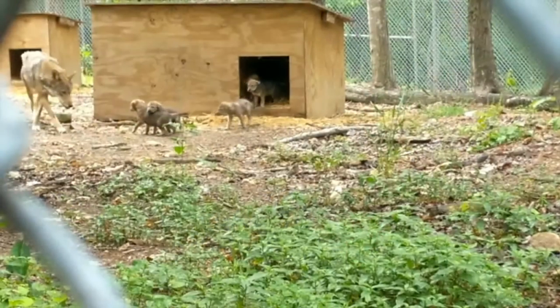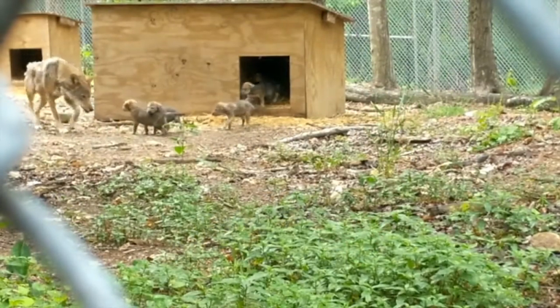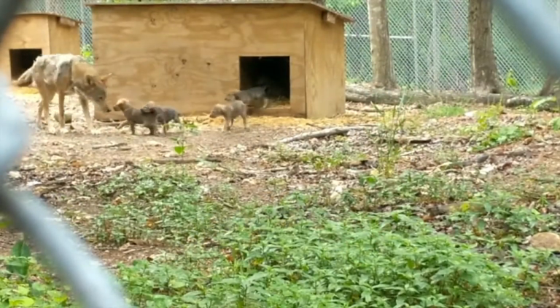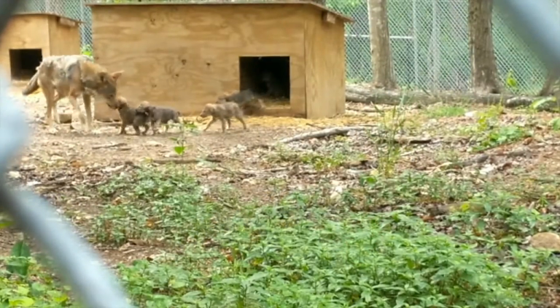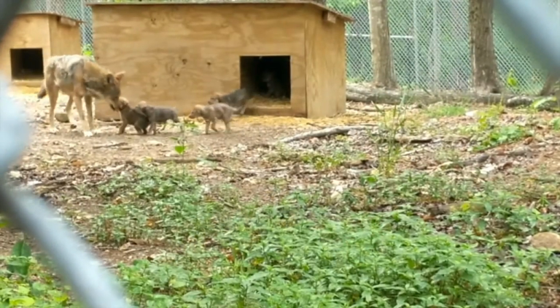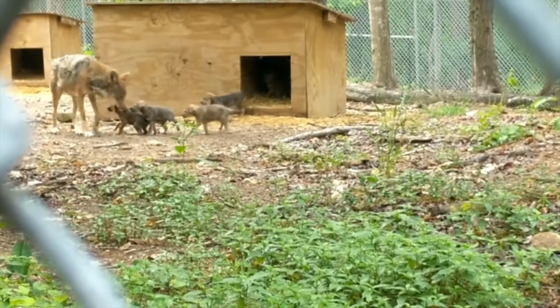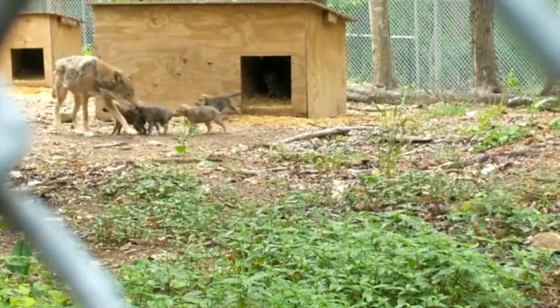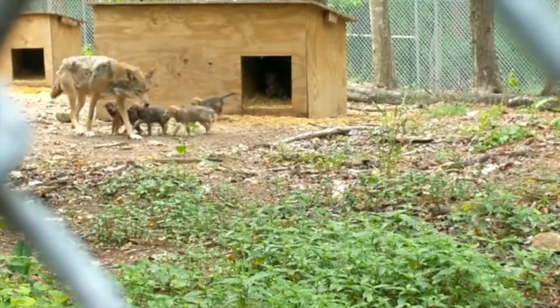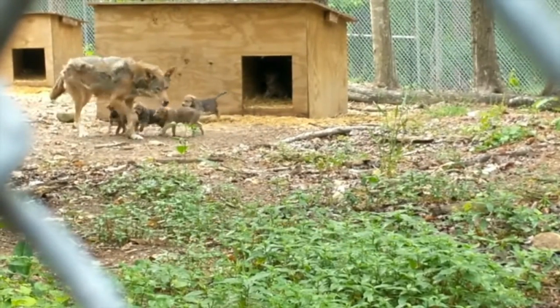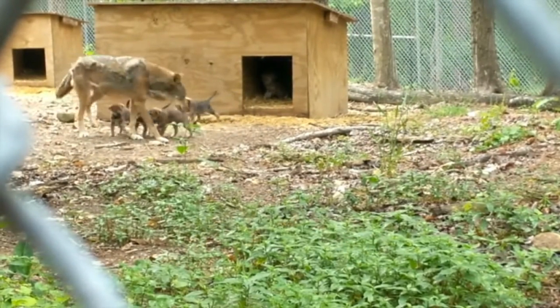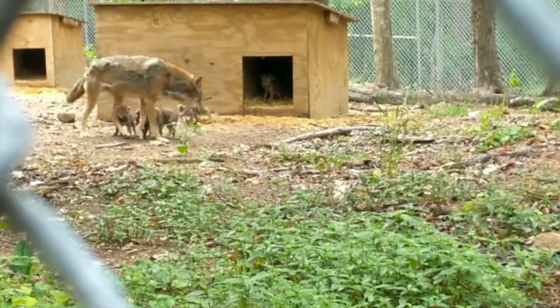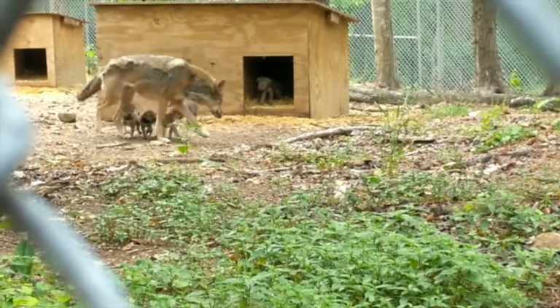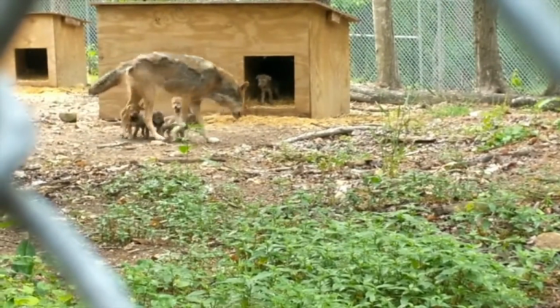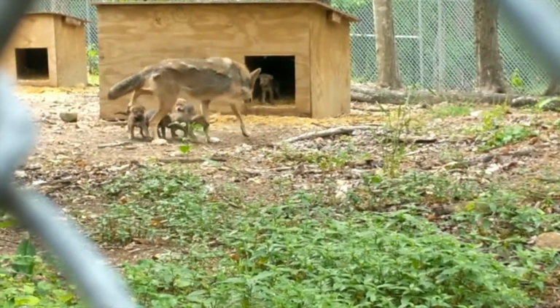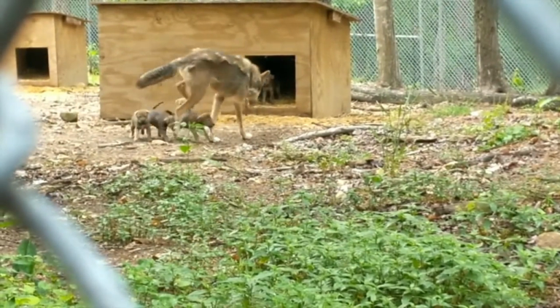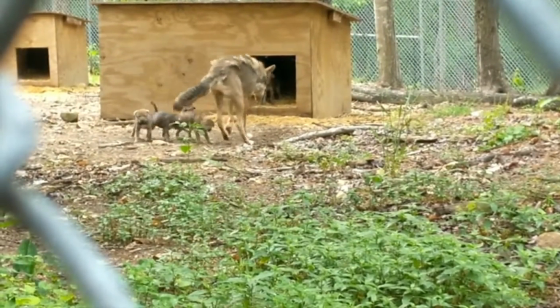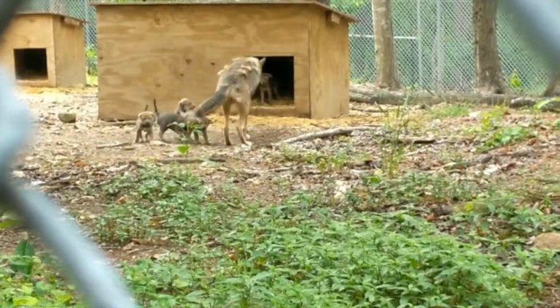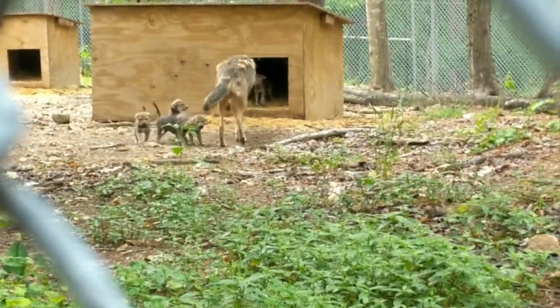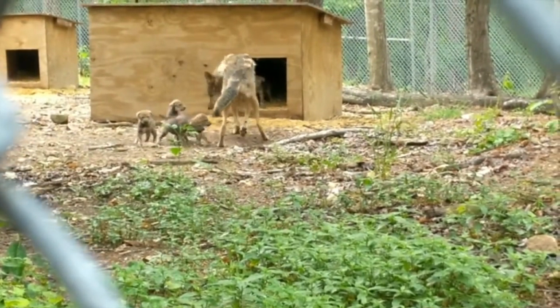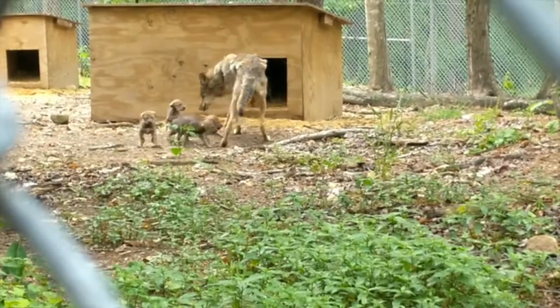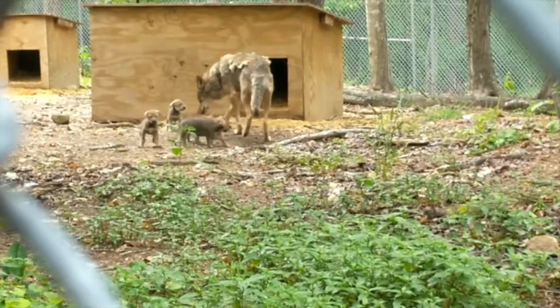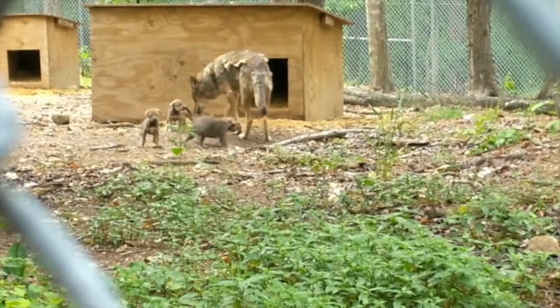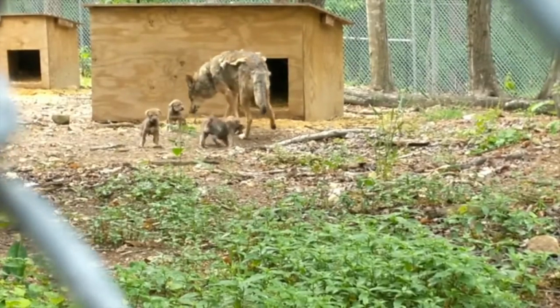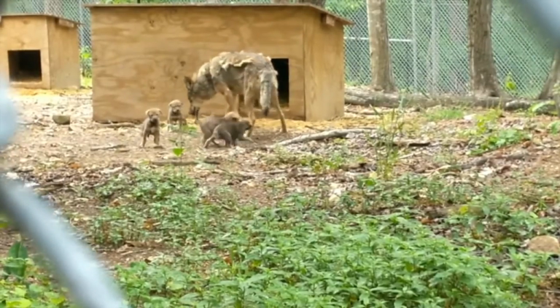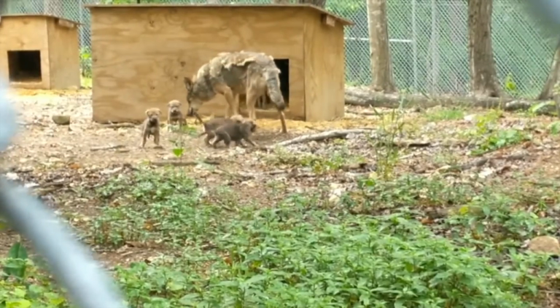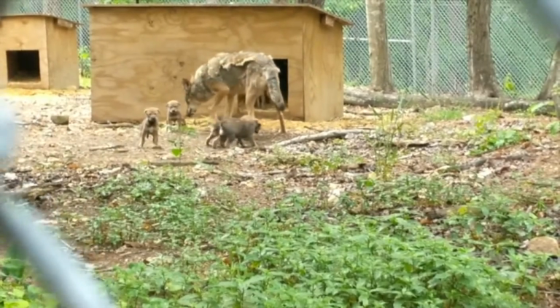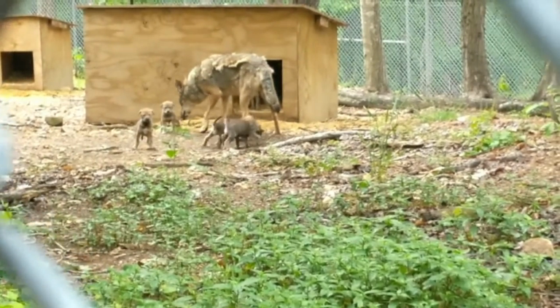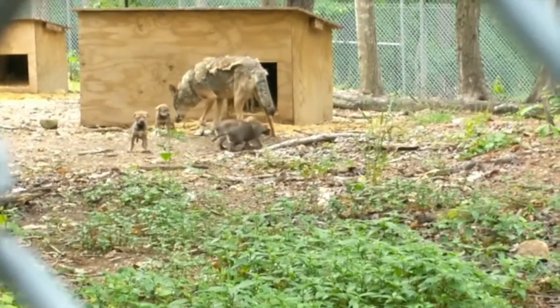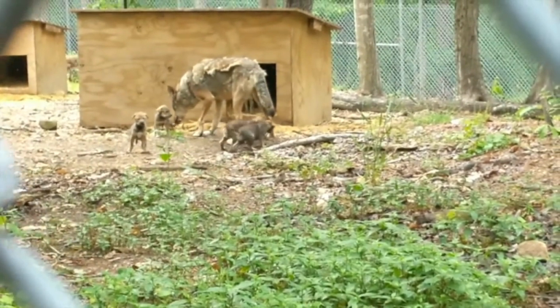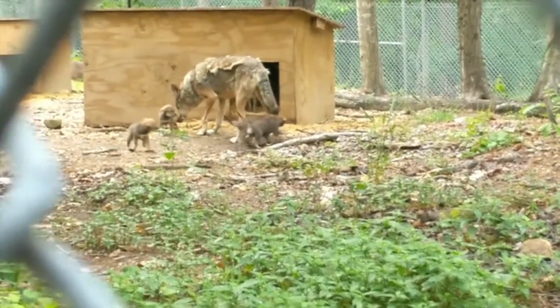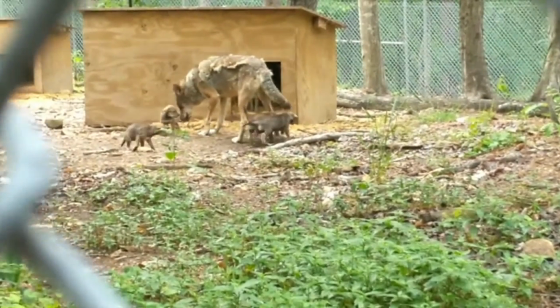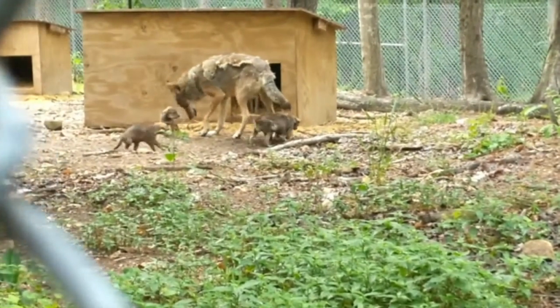Now, keepers have moved the father to a separate facility and will be keeping a closer eye on the three remaining wolf pups.